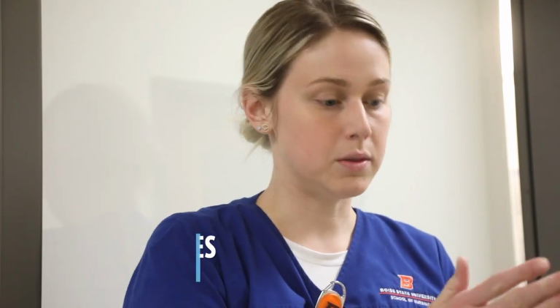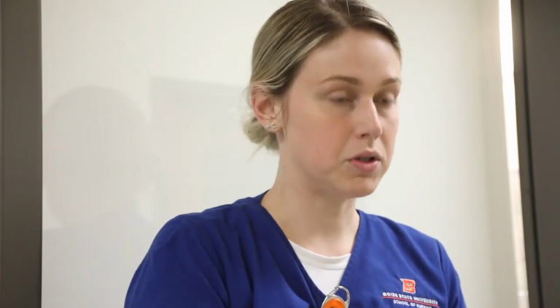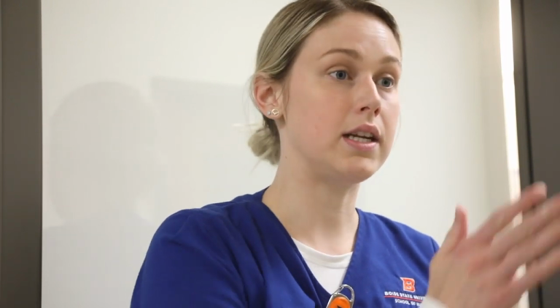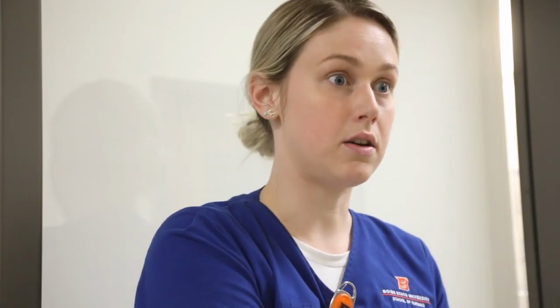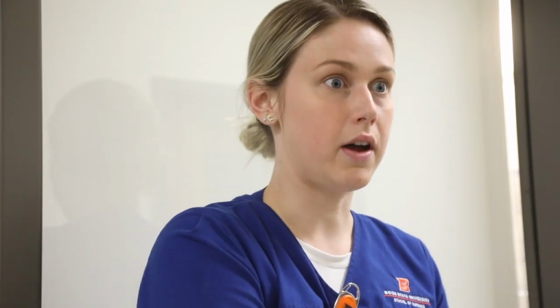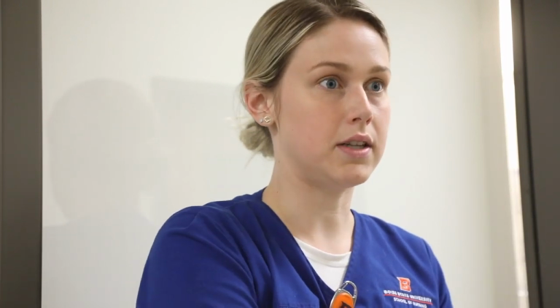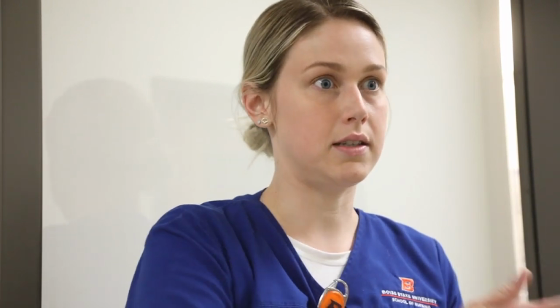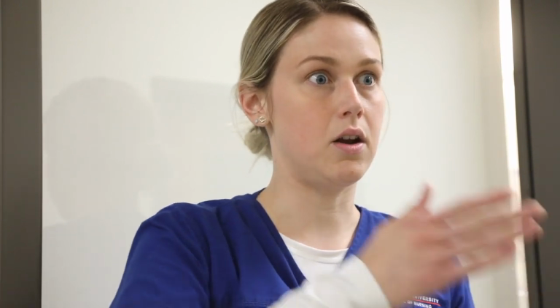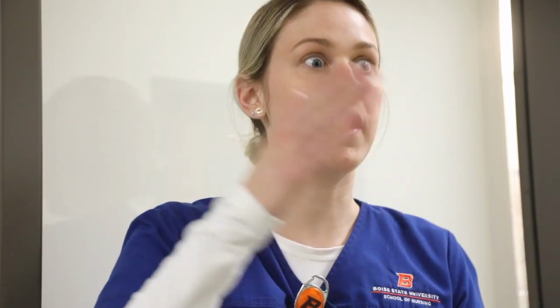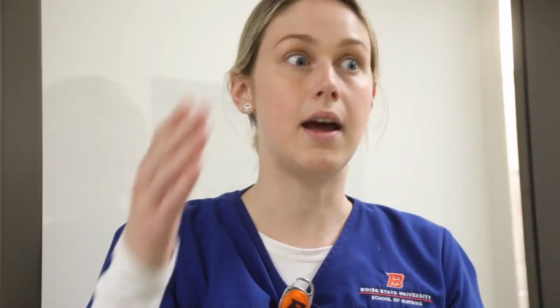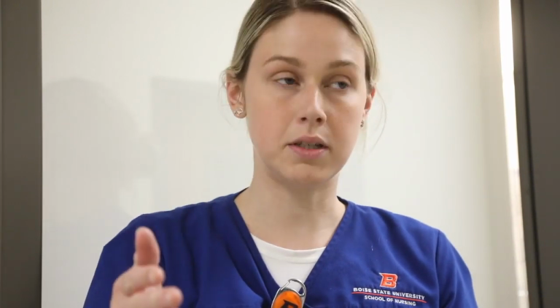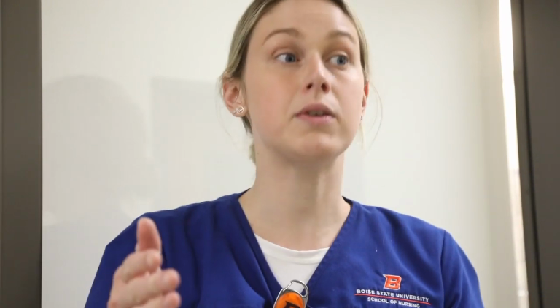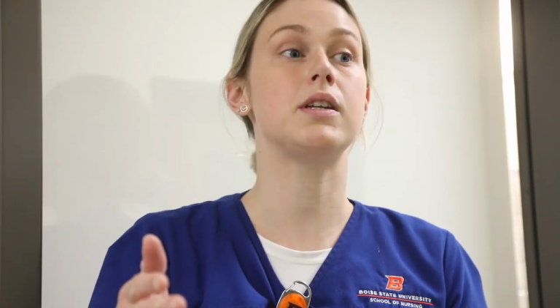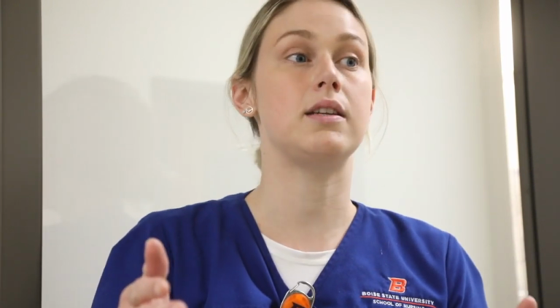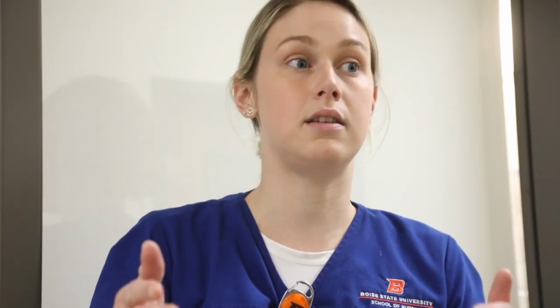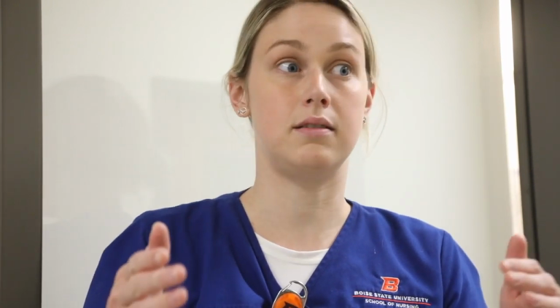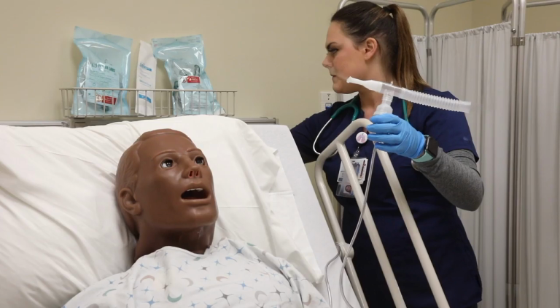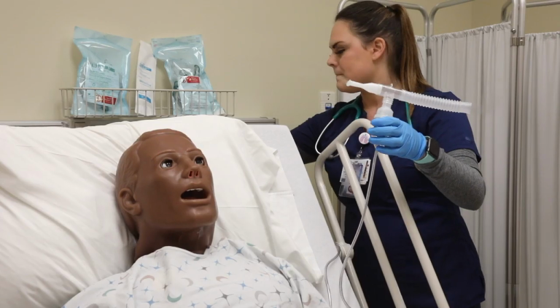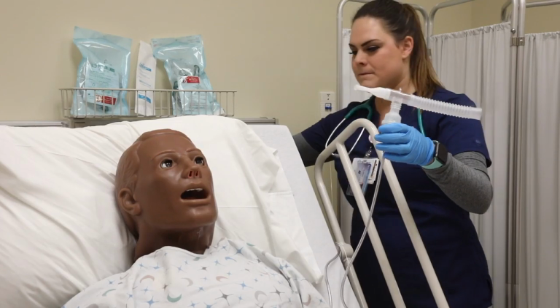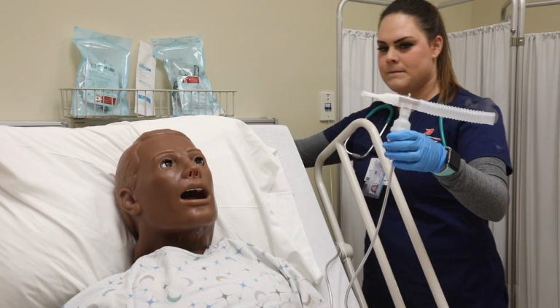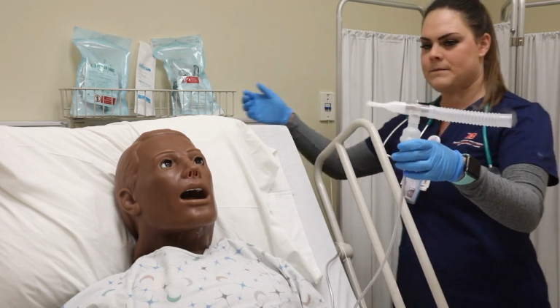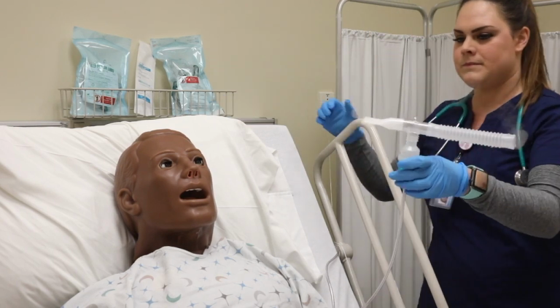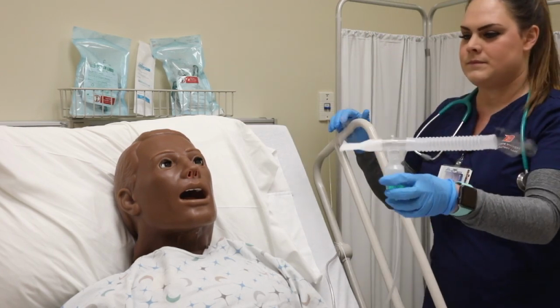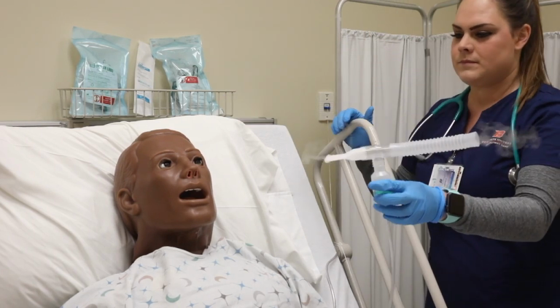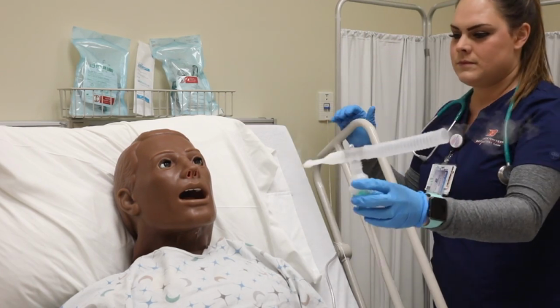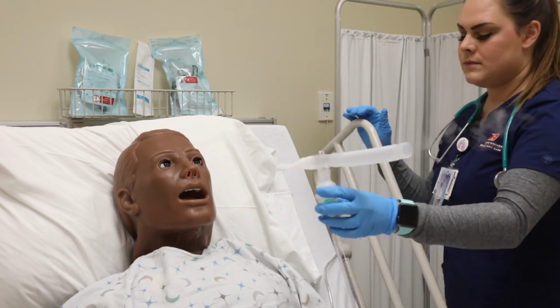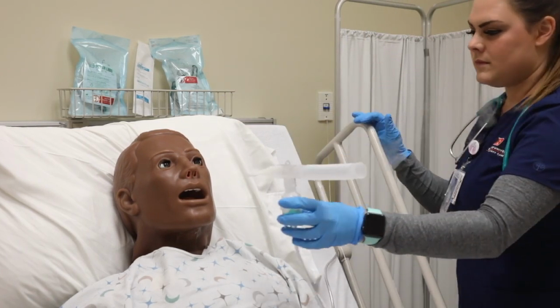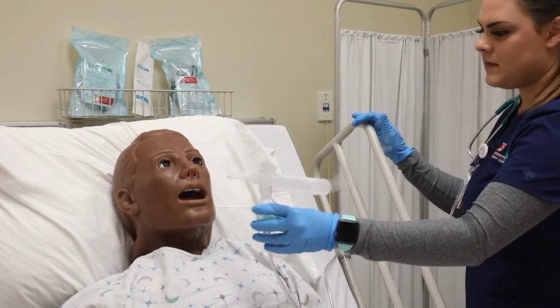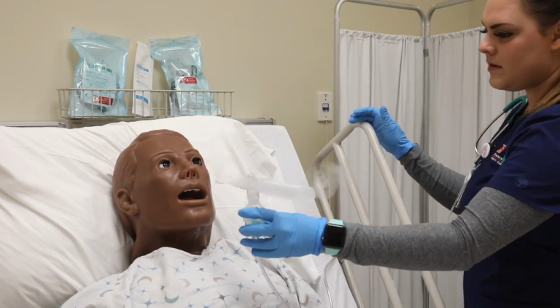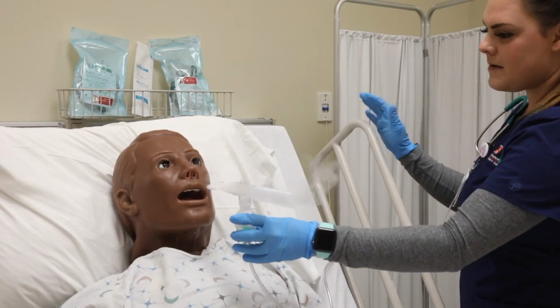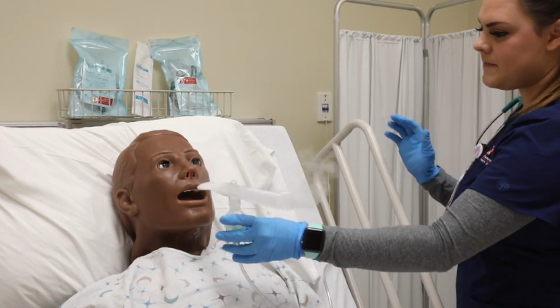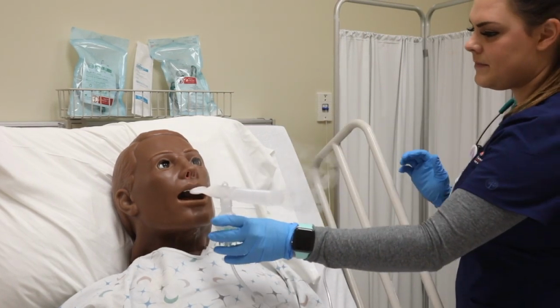They've built upon each sim and we've been able to start at a basic level — this person needs their vital signs done, now this person needs CPR, and now this person needs an NG tube.